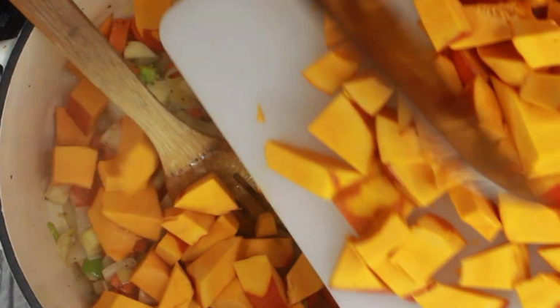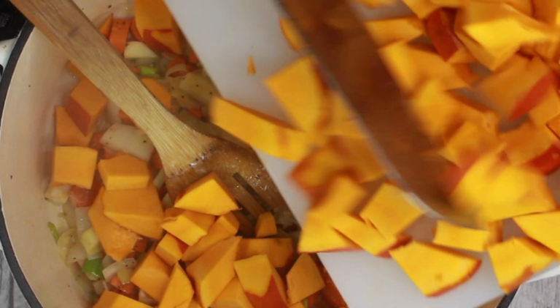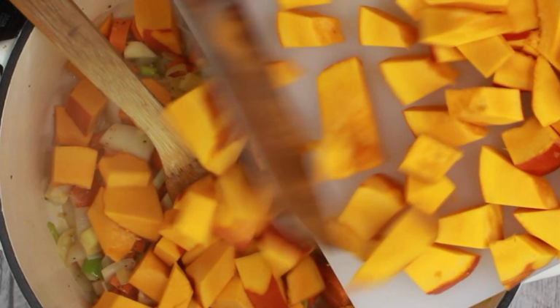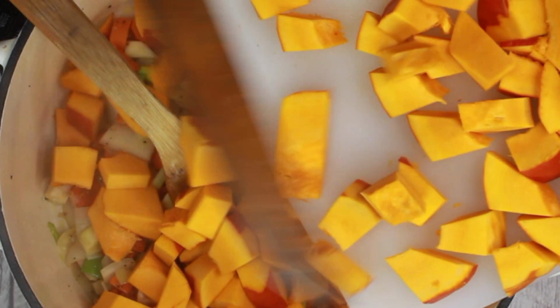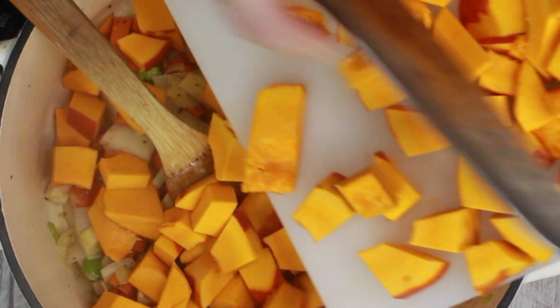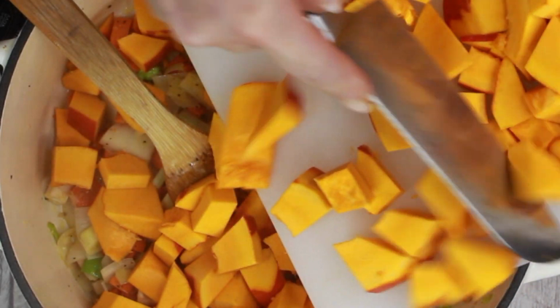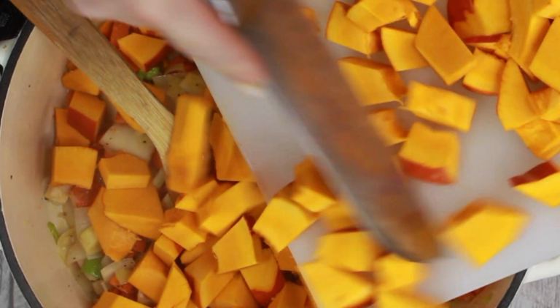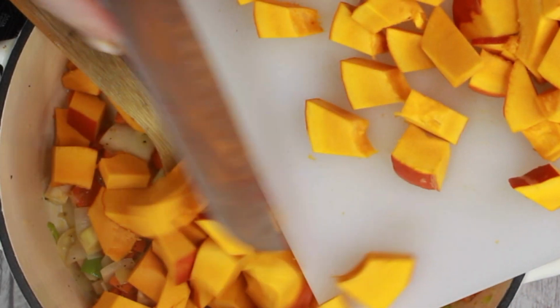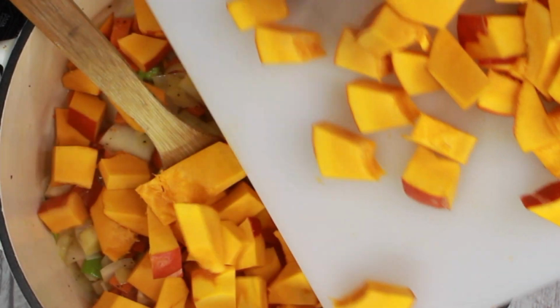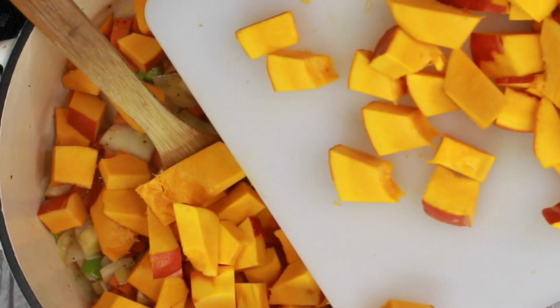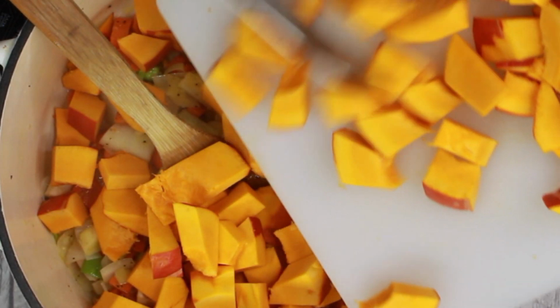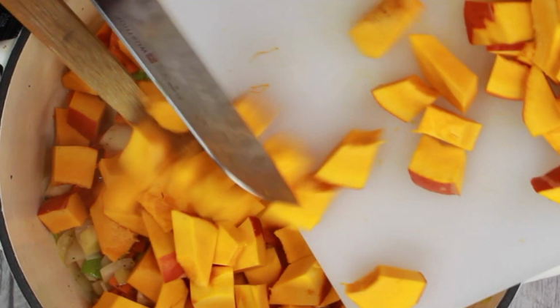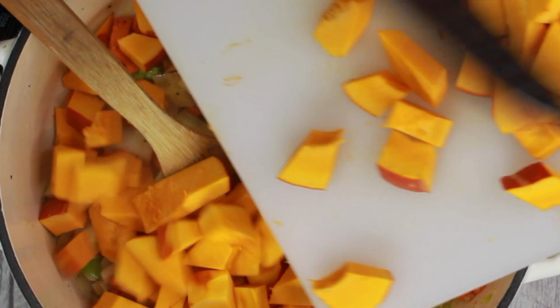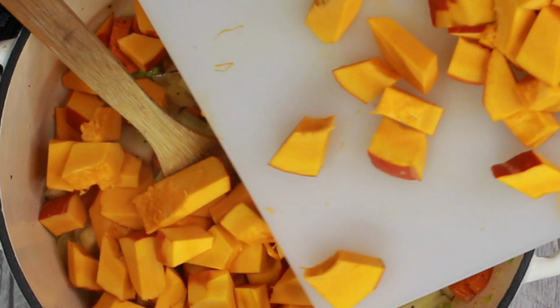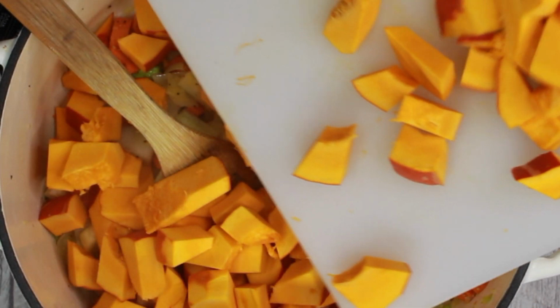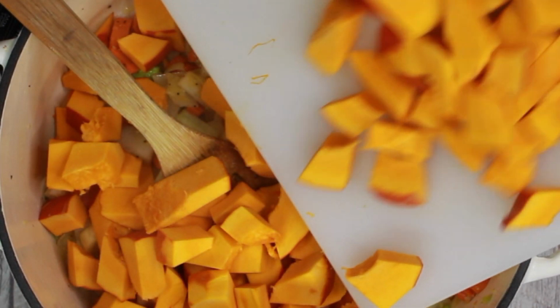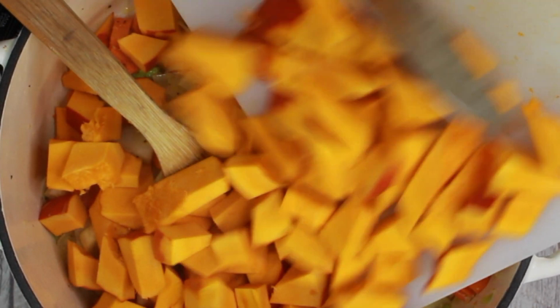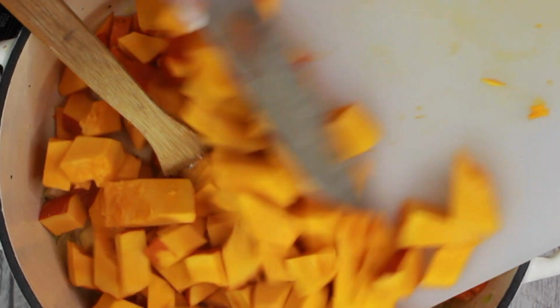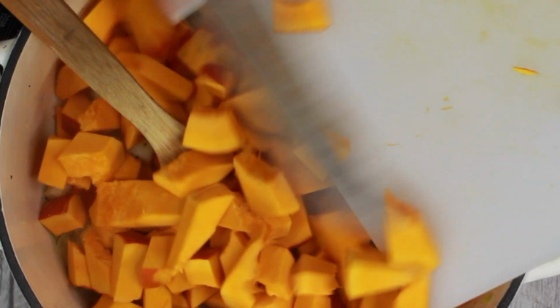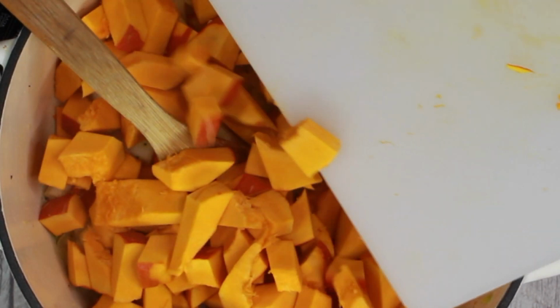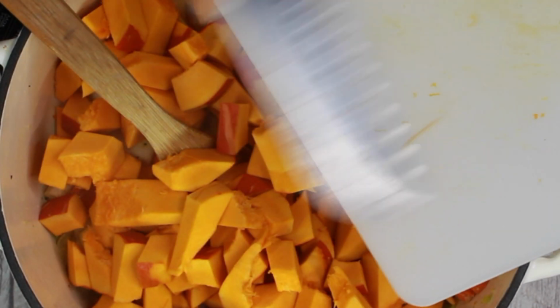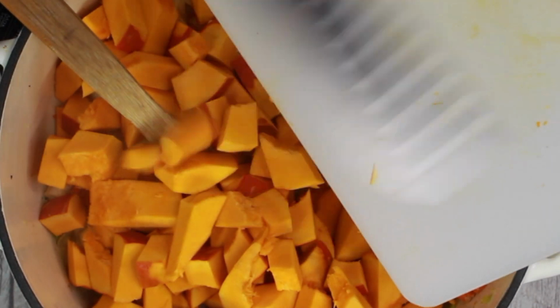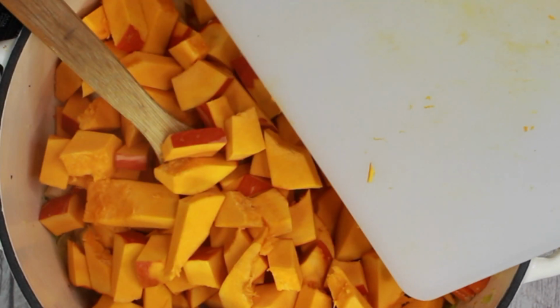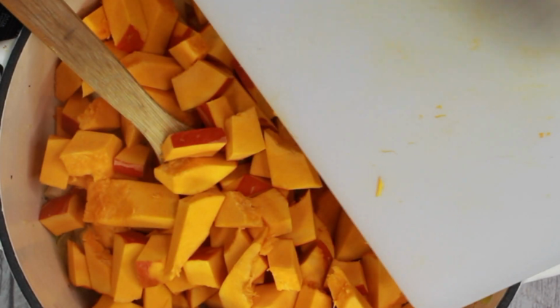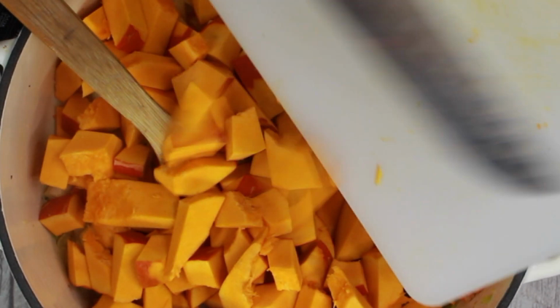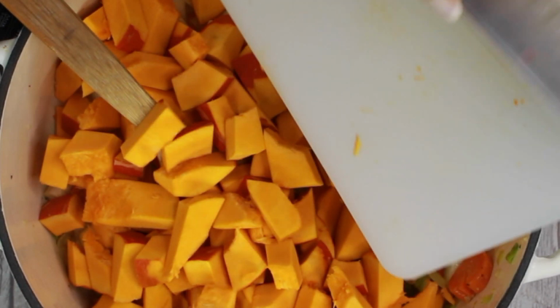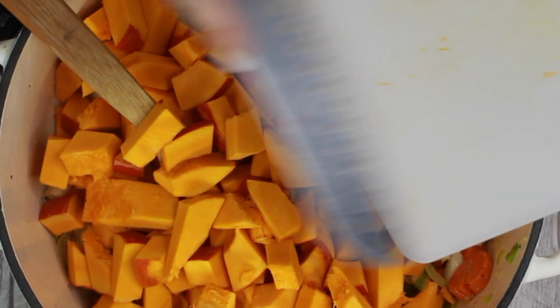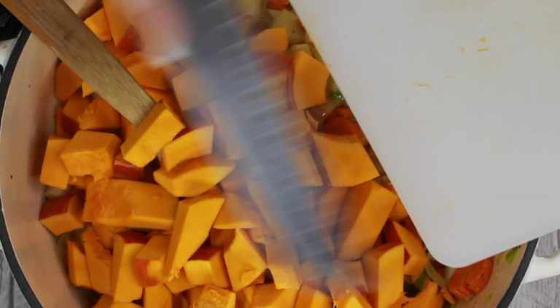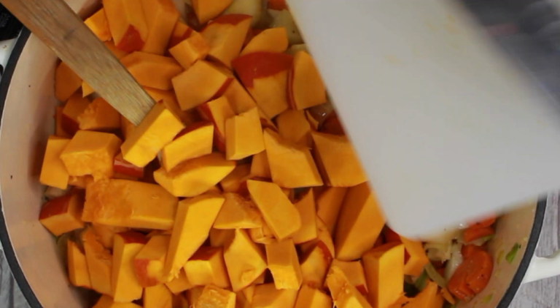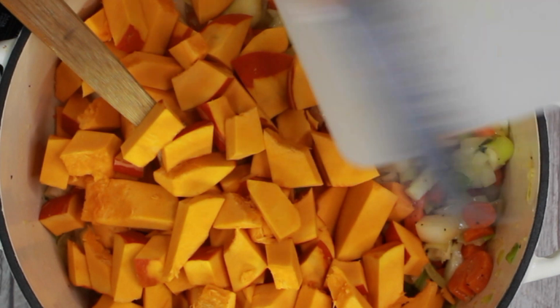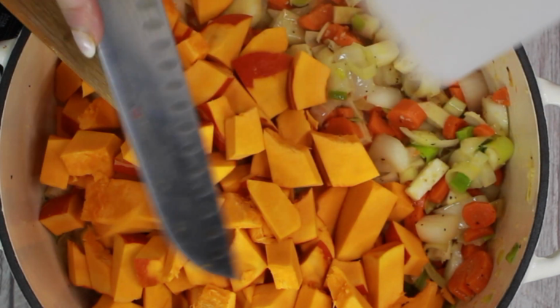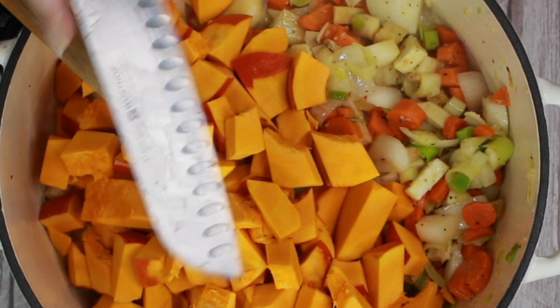Now you can add the pumpkin cubes, stir again and cover them with water.